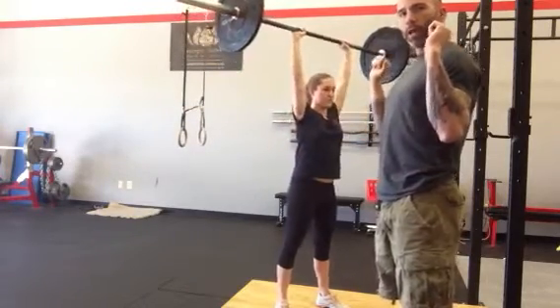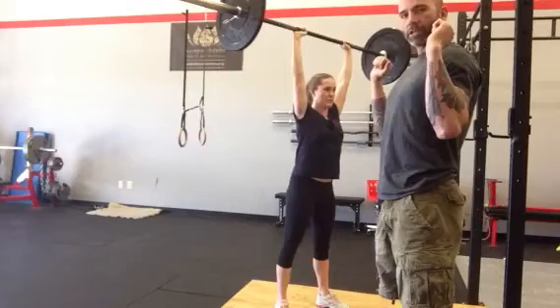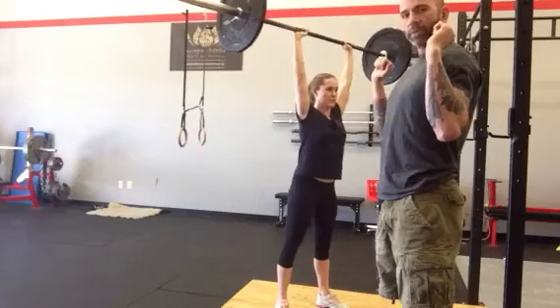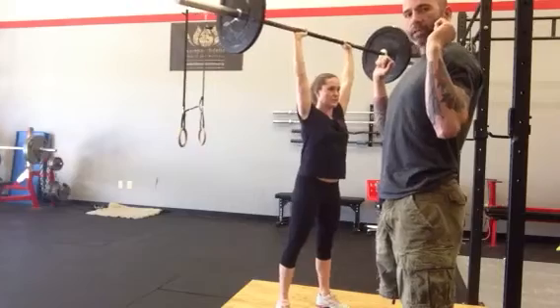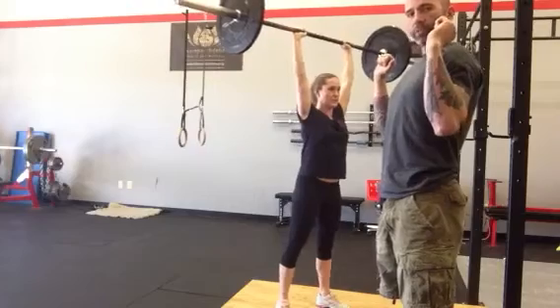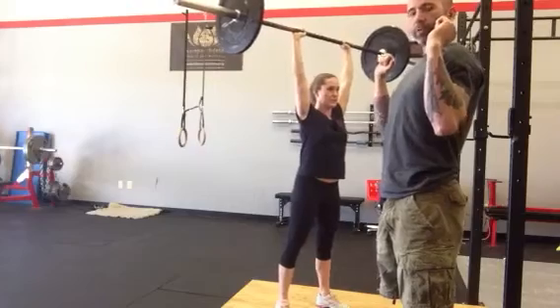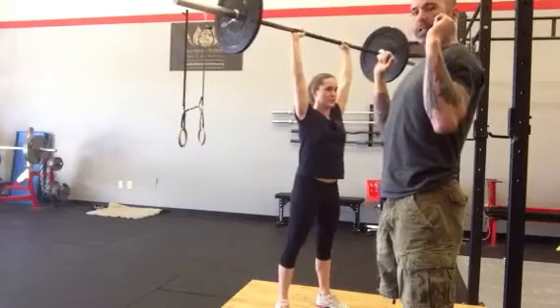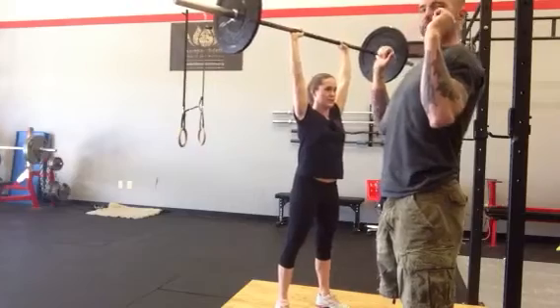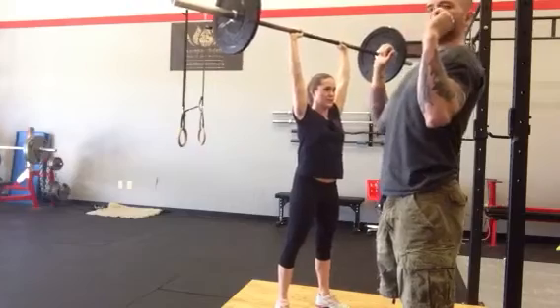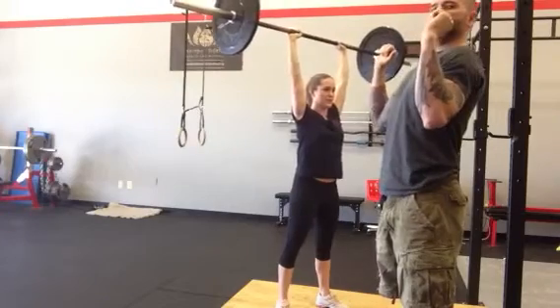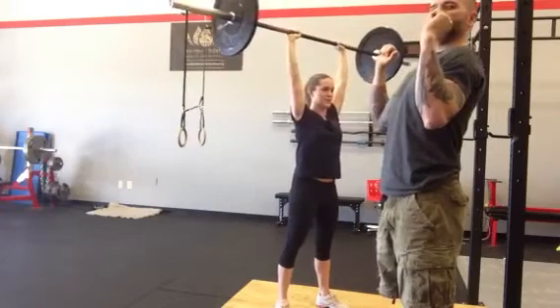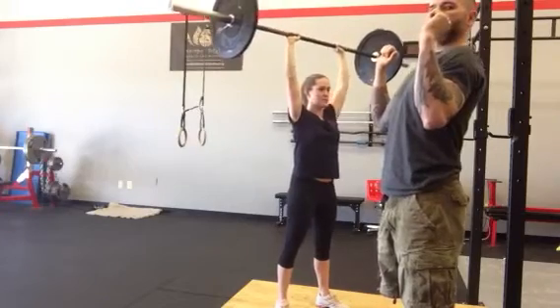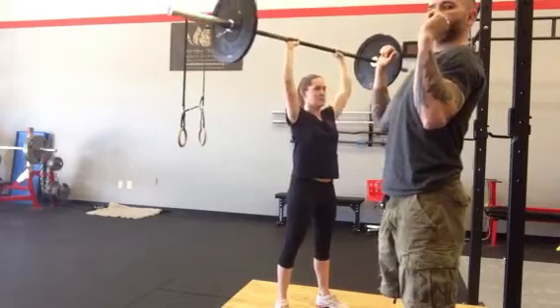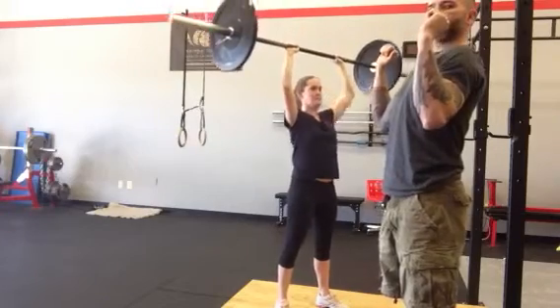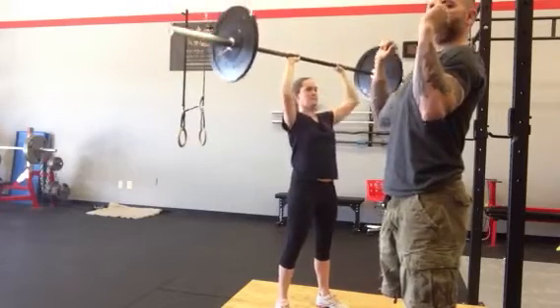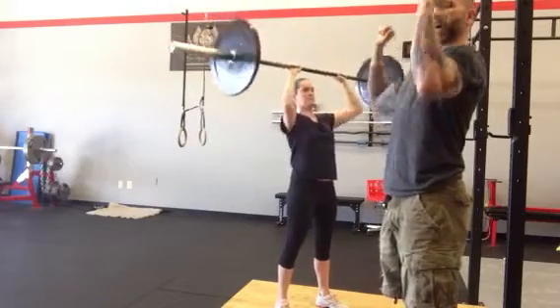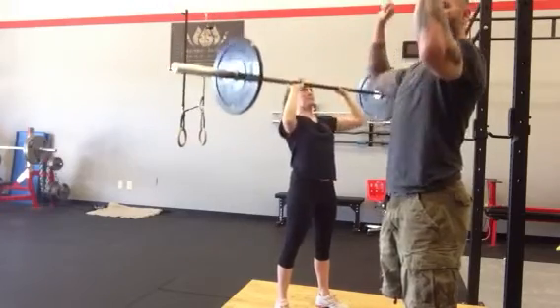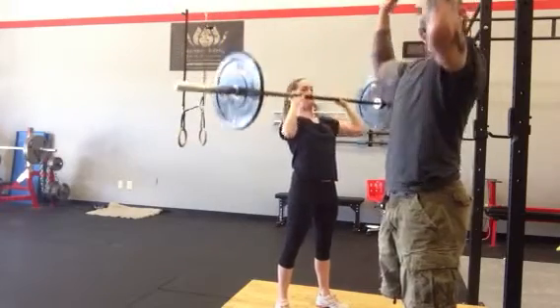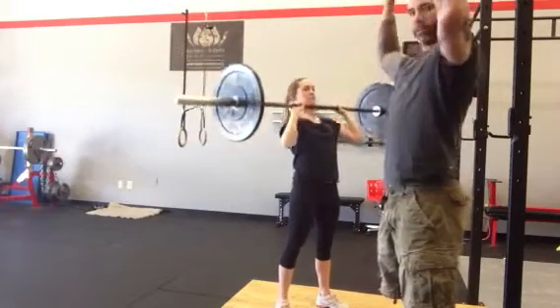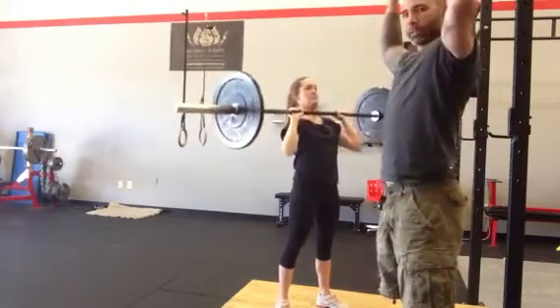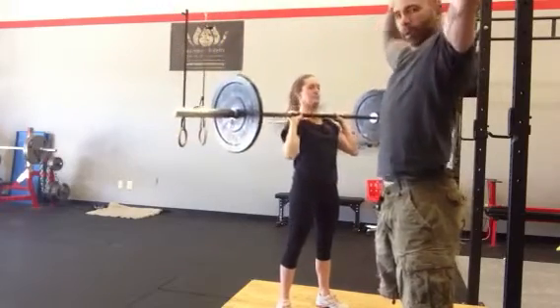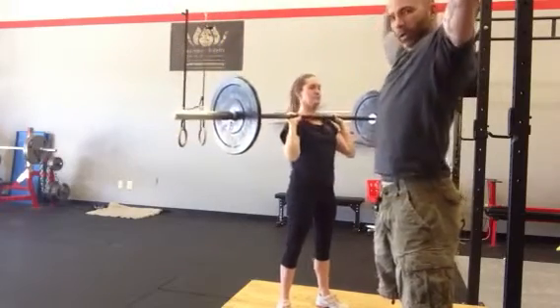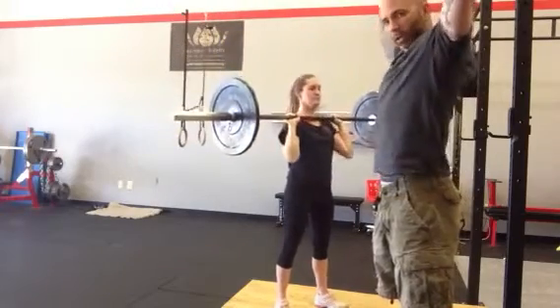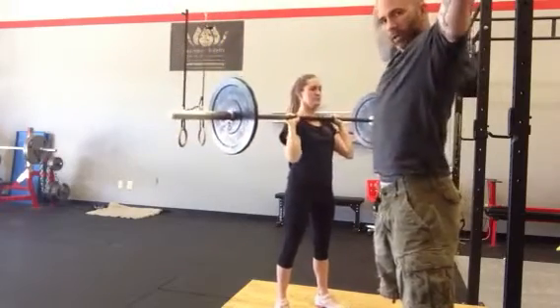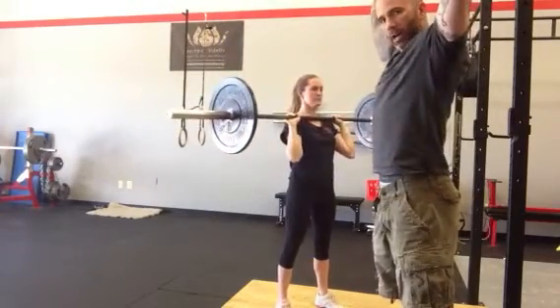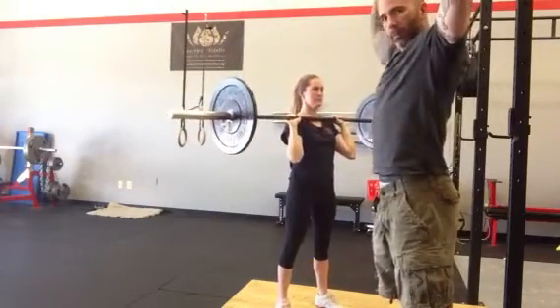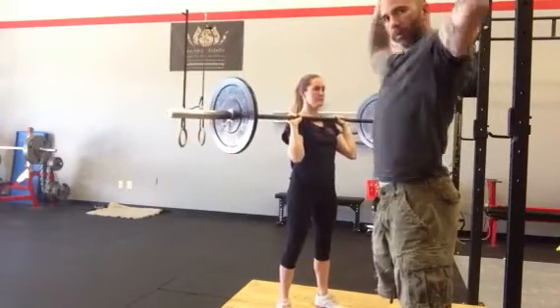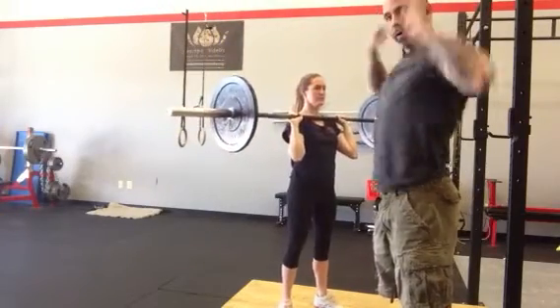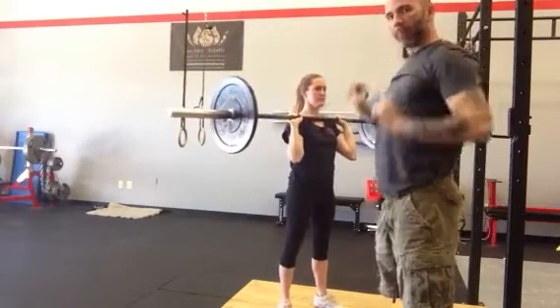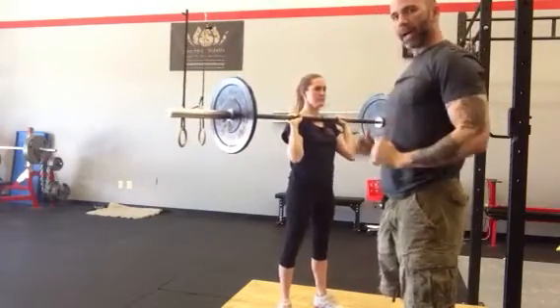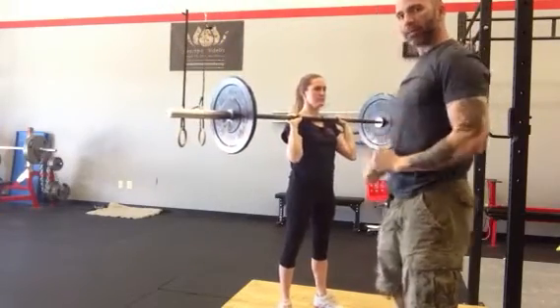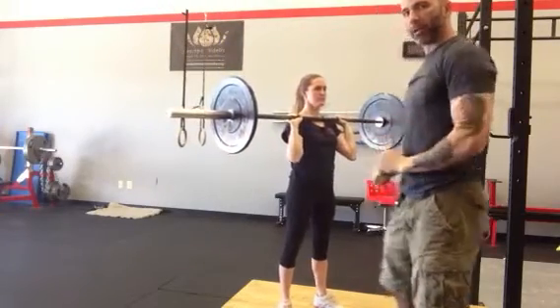As she begins to press, she's going to pull her head straight back, and once the bar clears her head, pull her head back through.